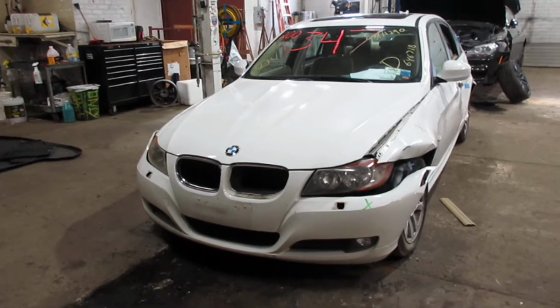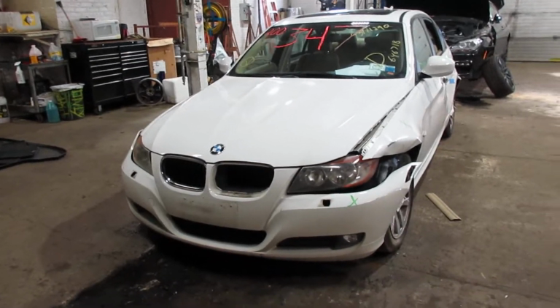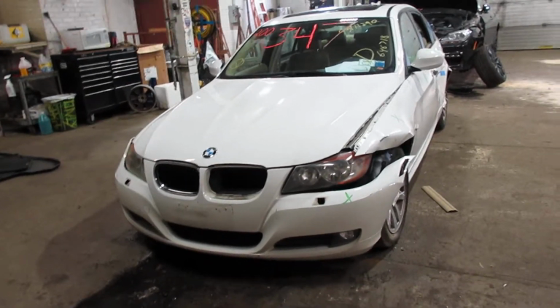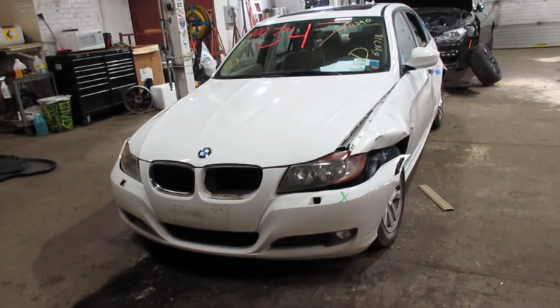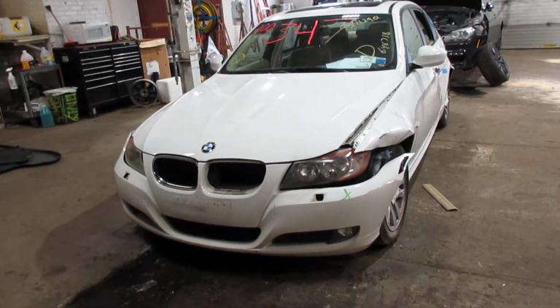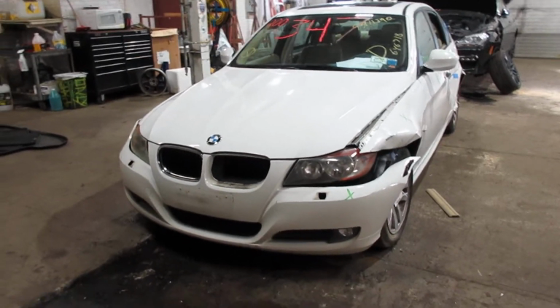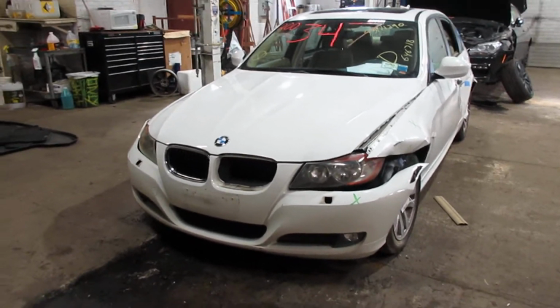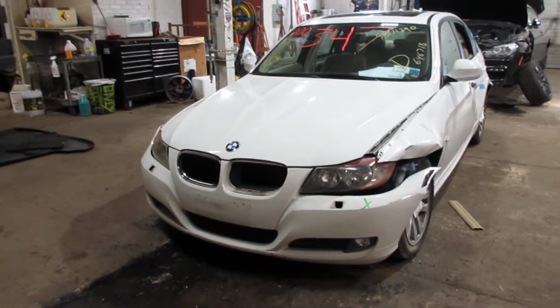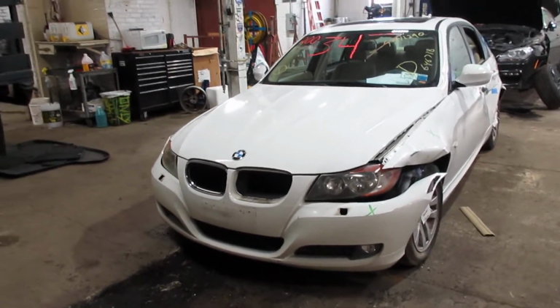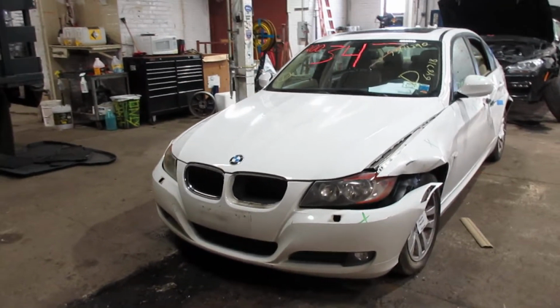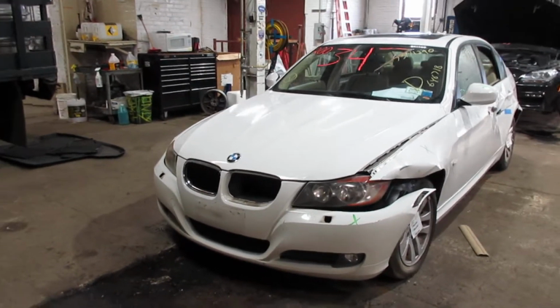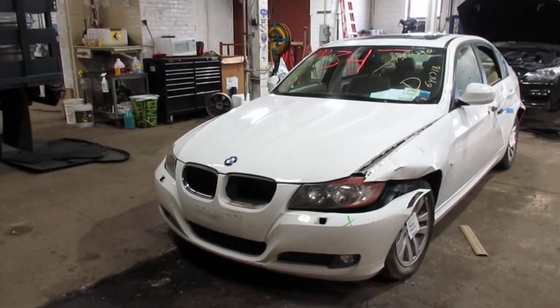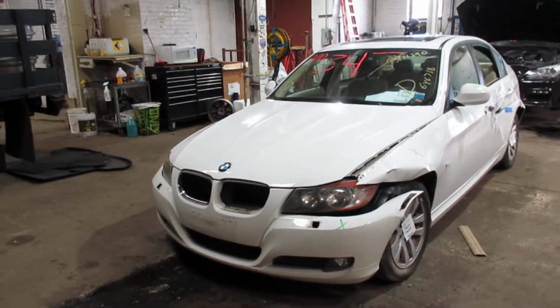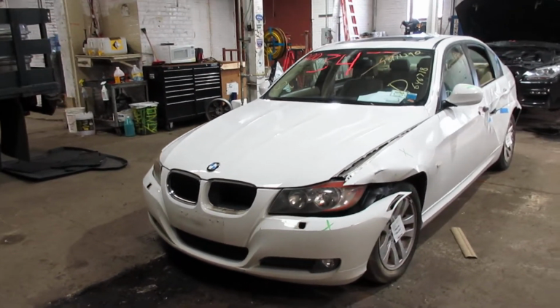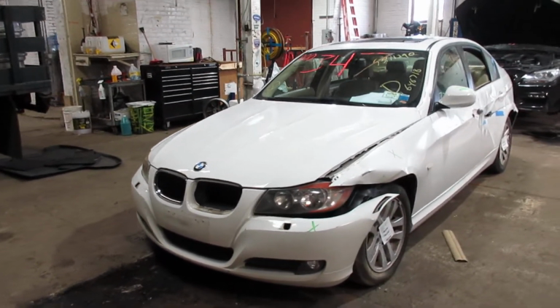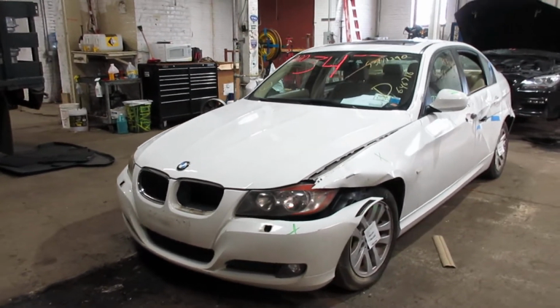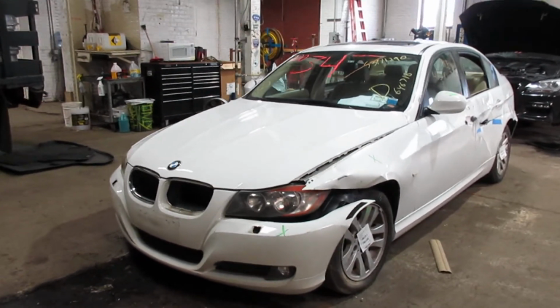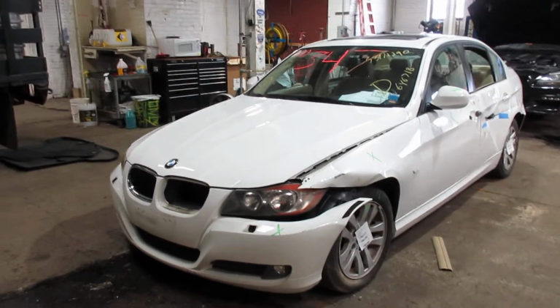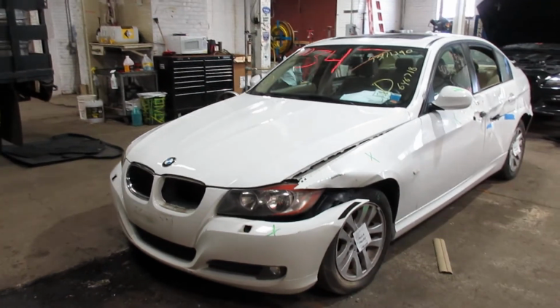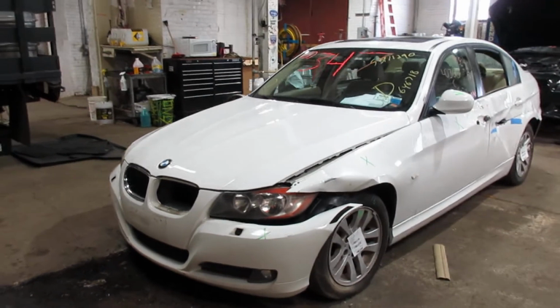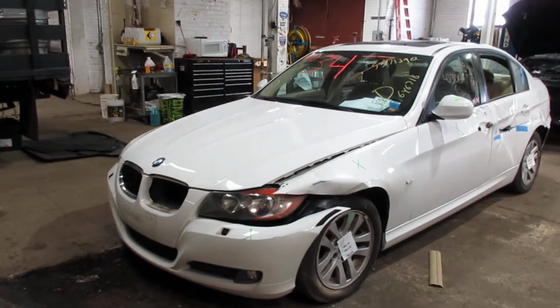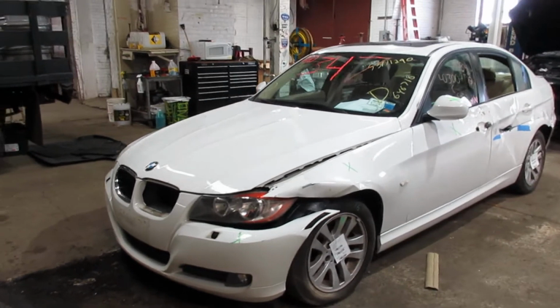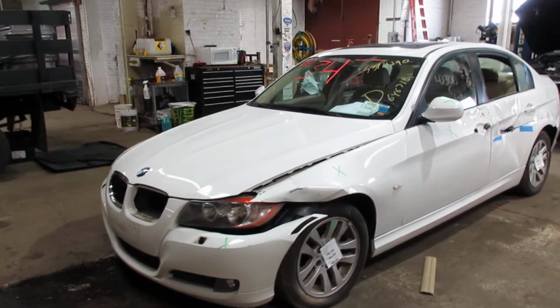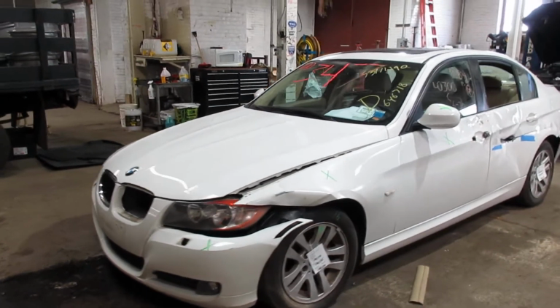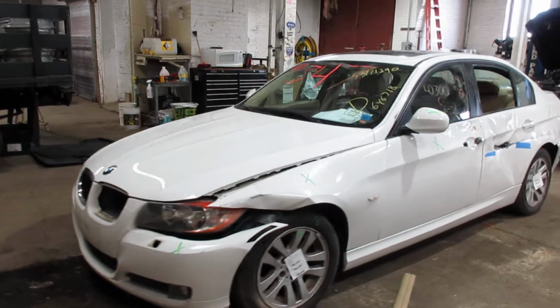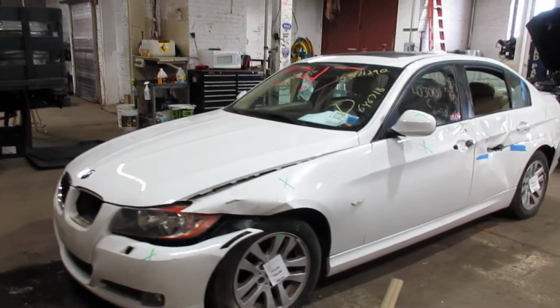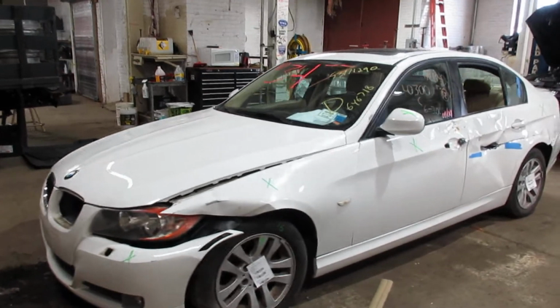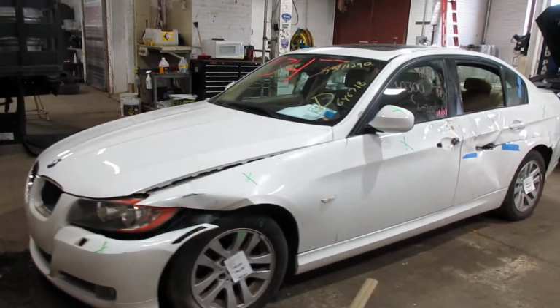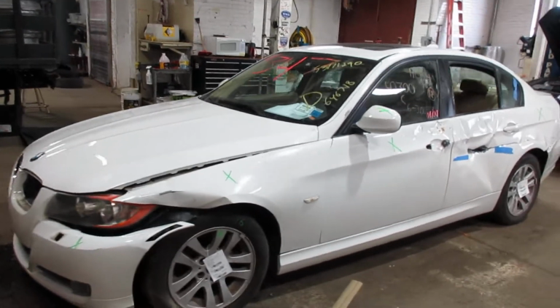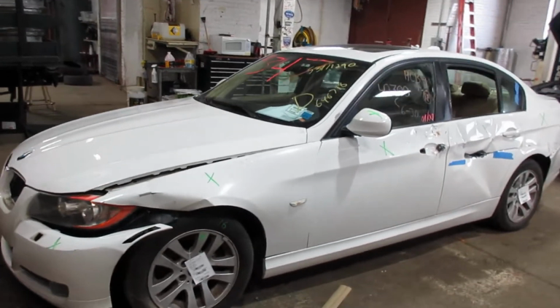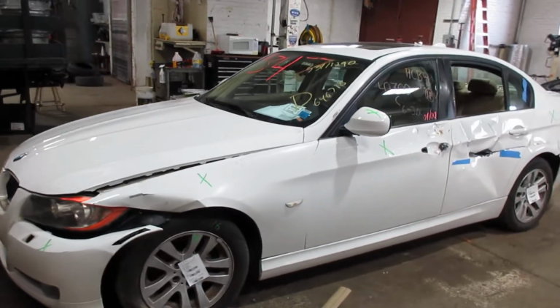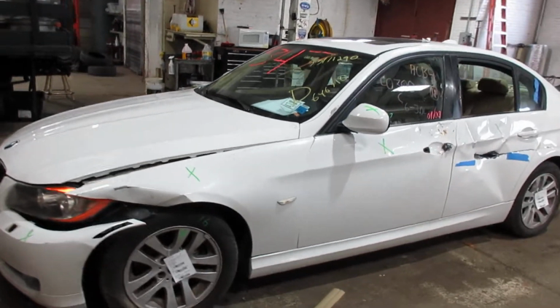Welcome to Tom's Auto Parts video inventory. Today's stock is number 200347.